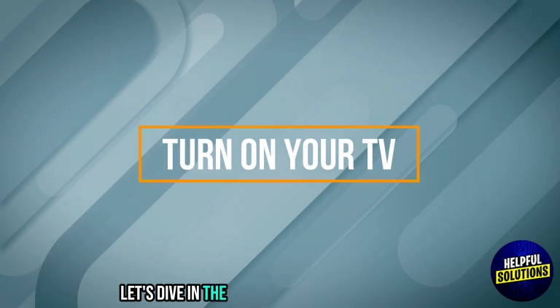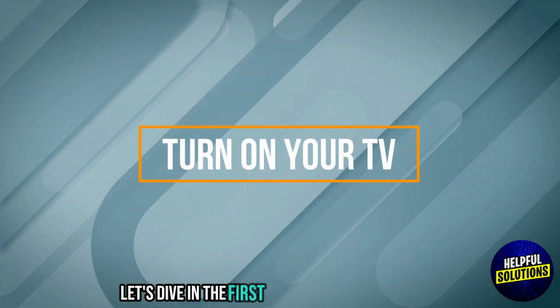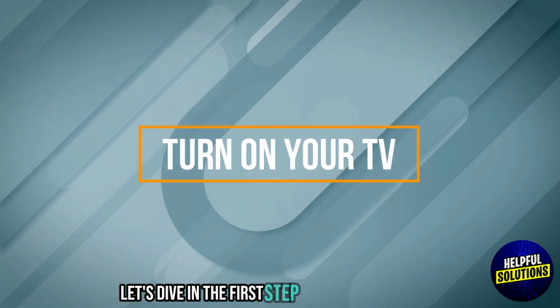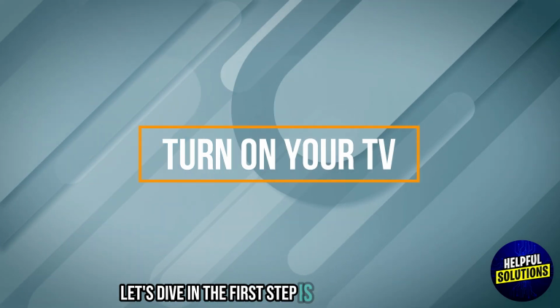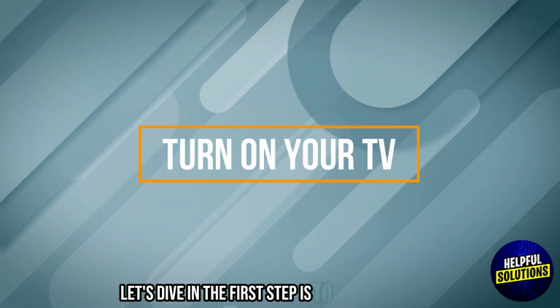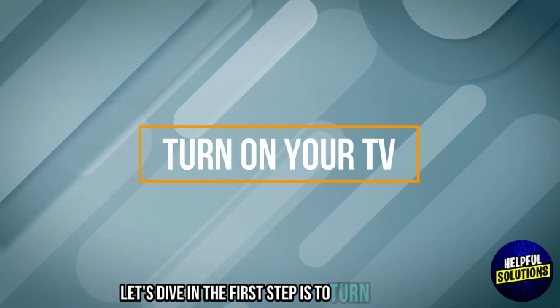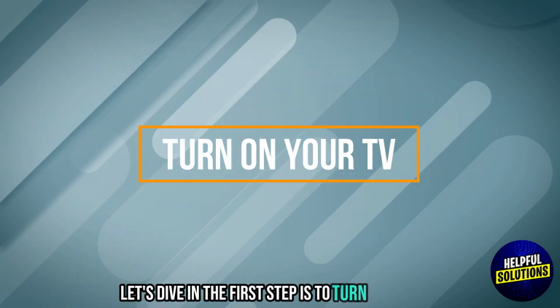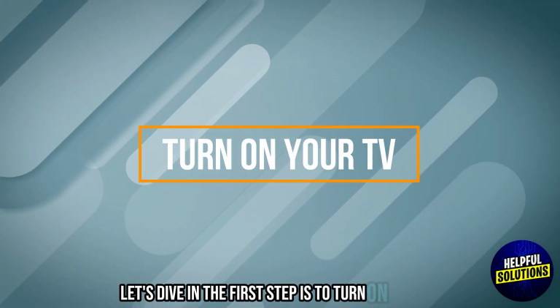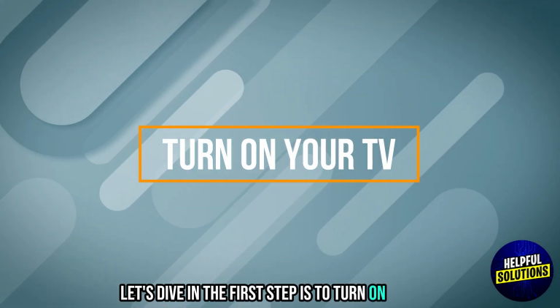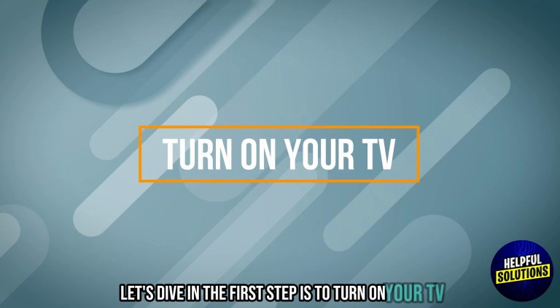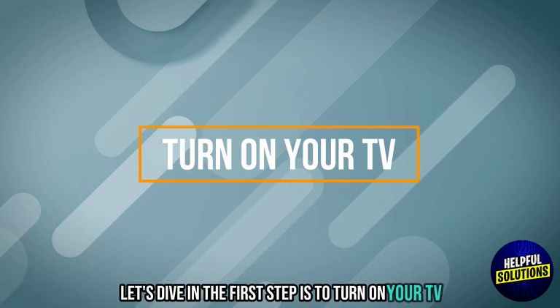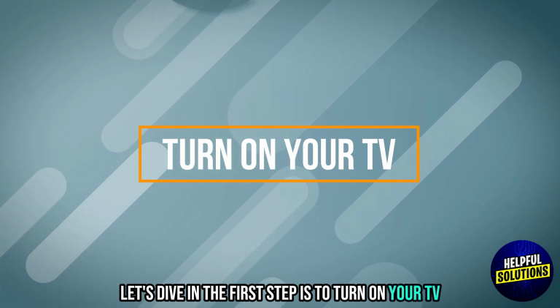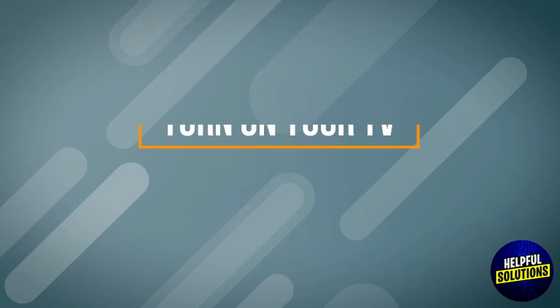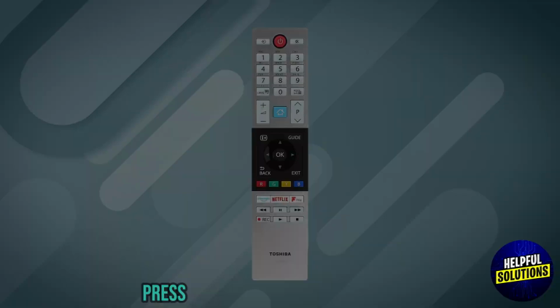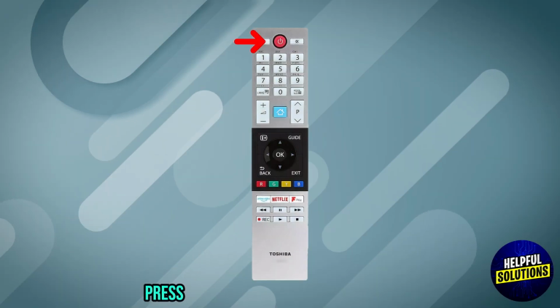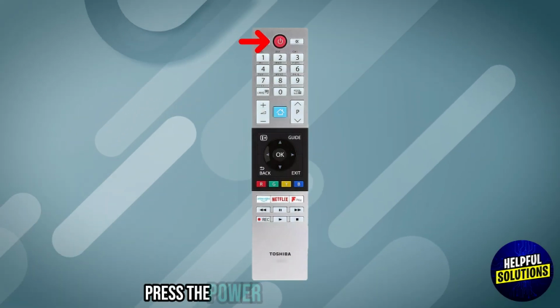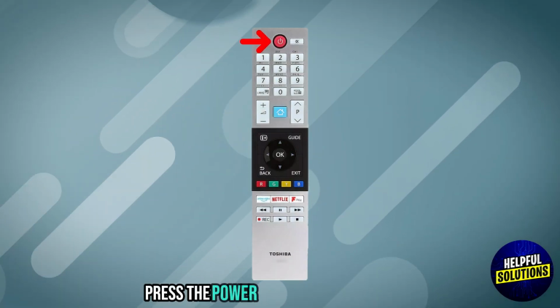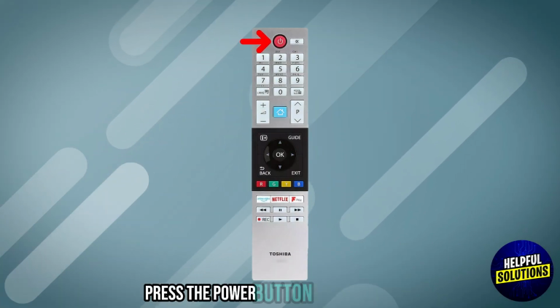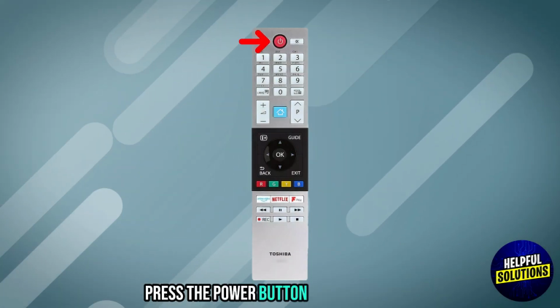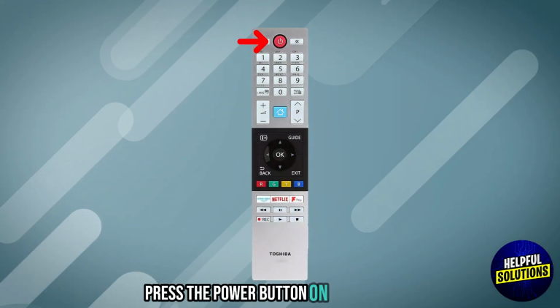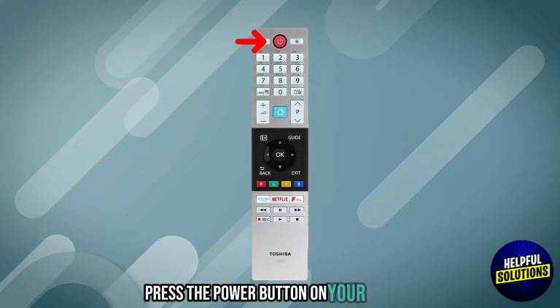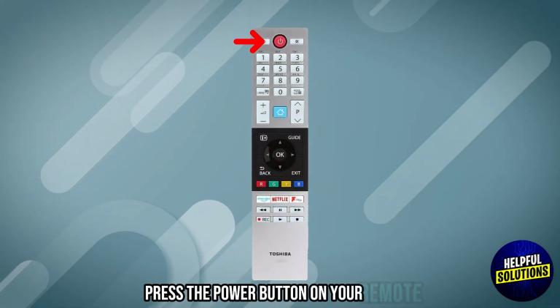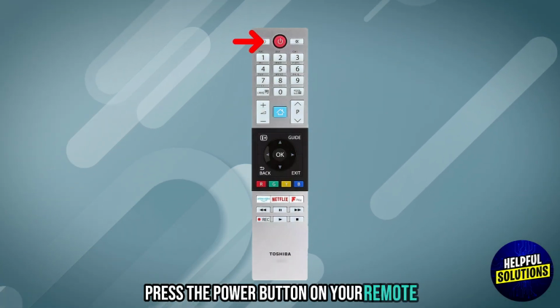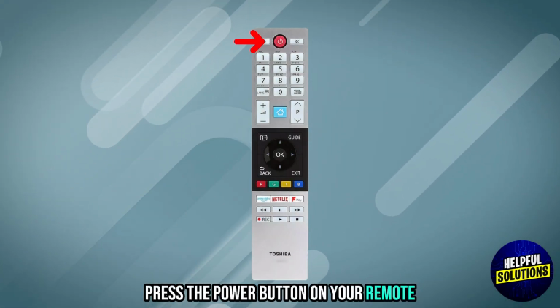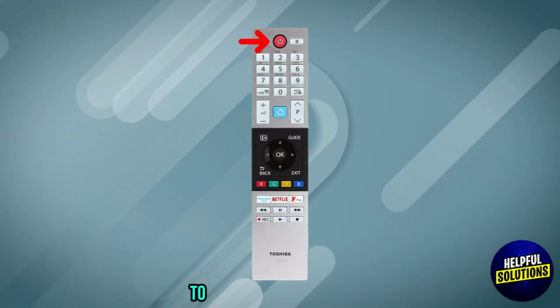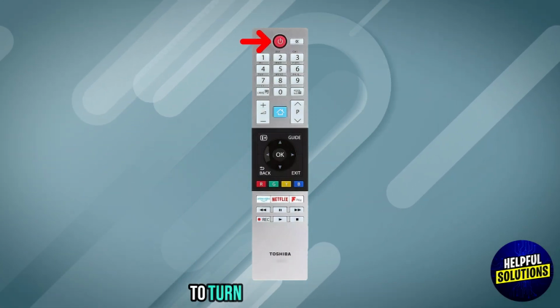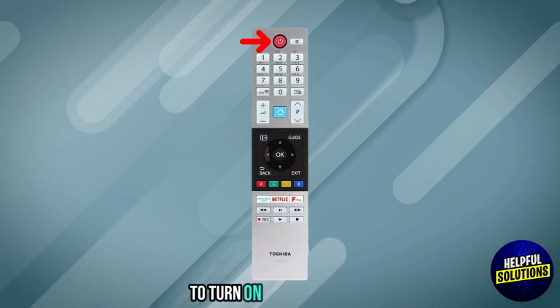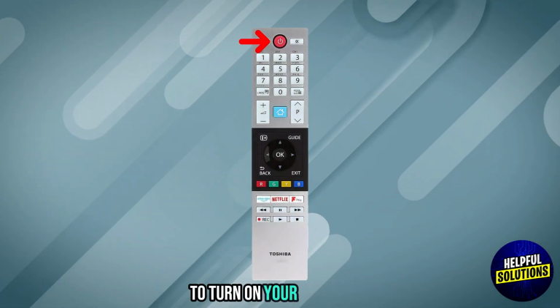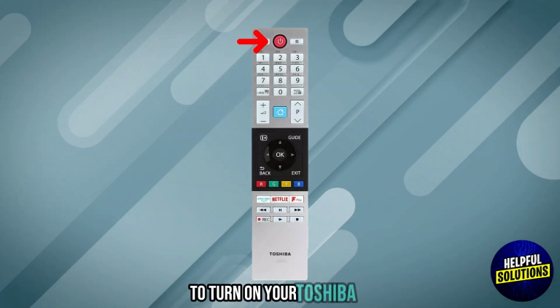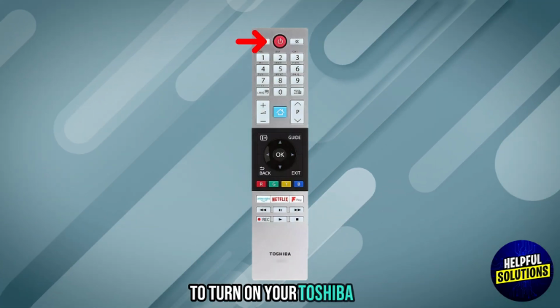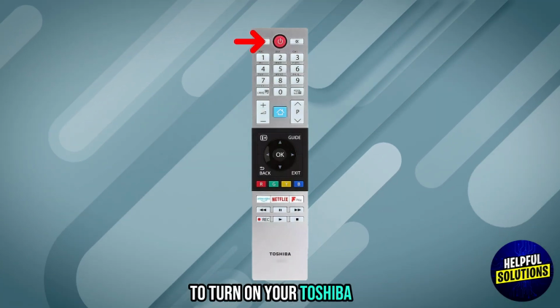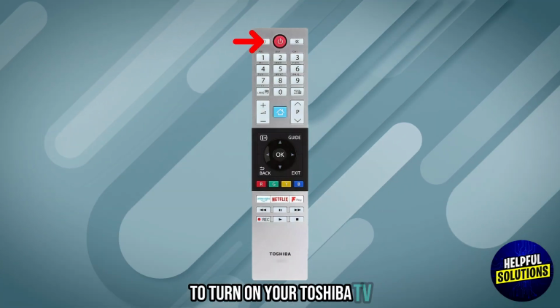The first step is to turn on your TV. Press the power button on your remote to turn on your Toshiba TV.